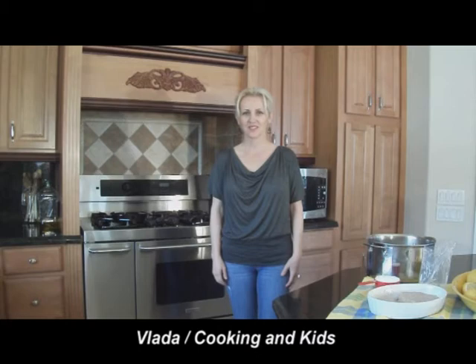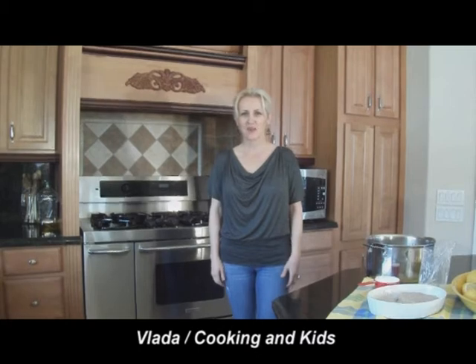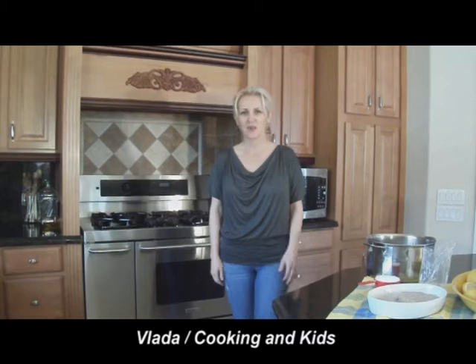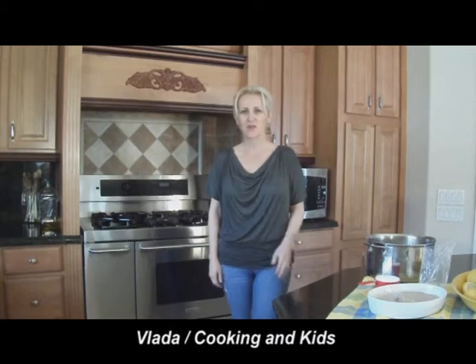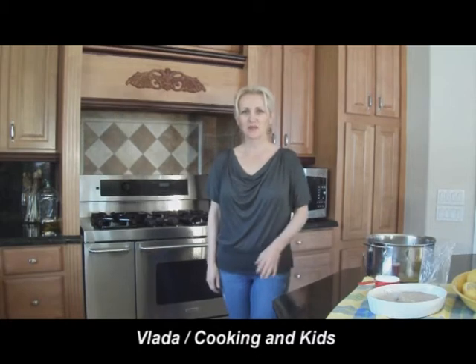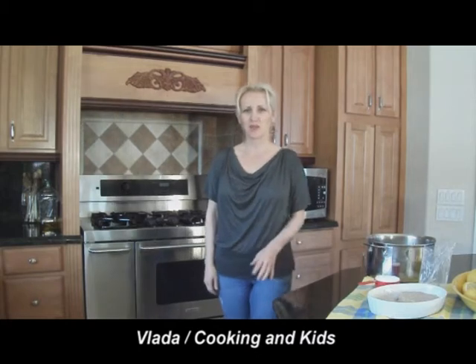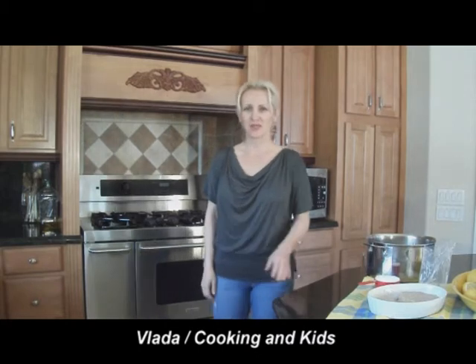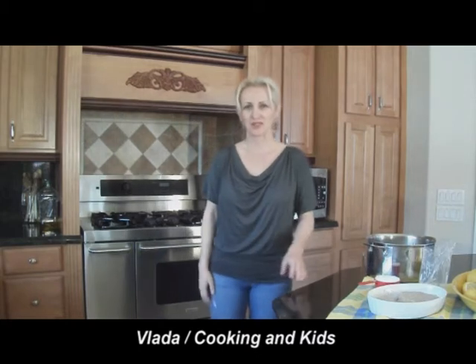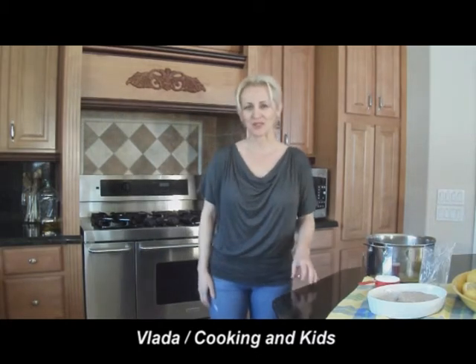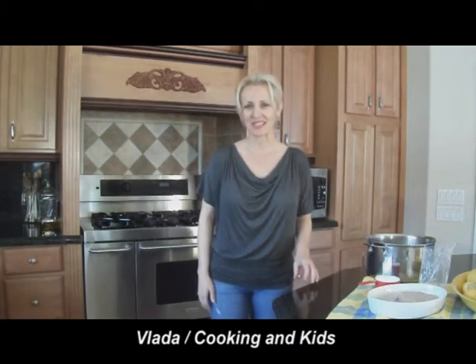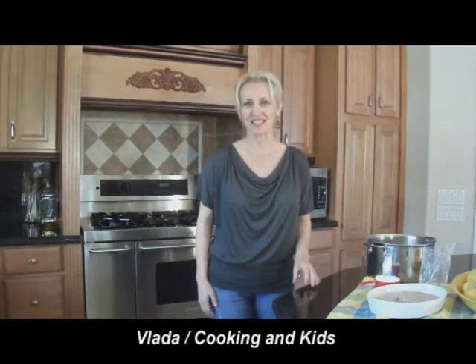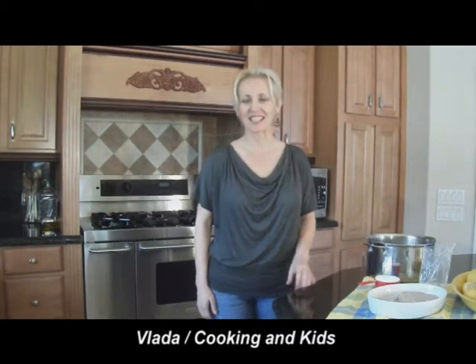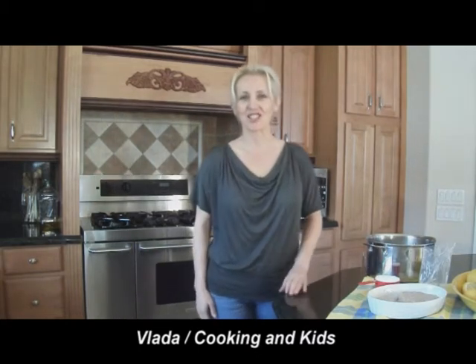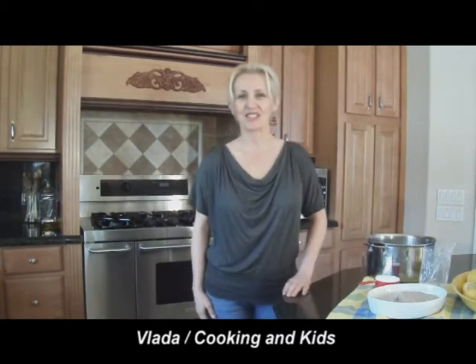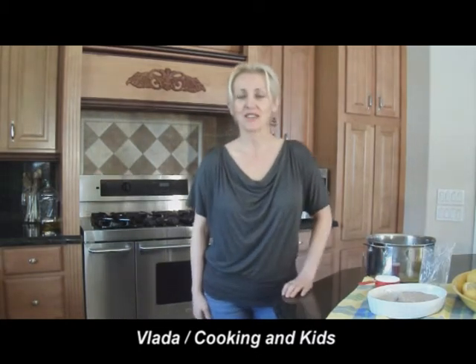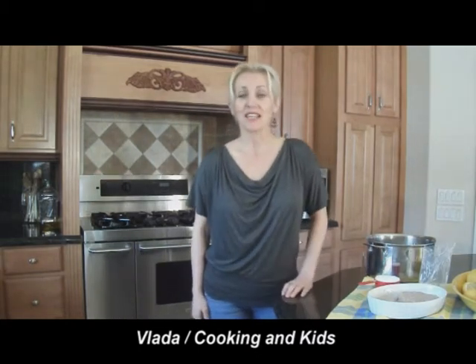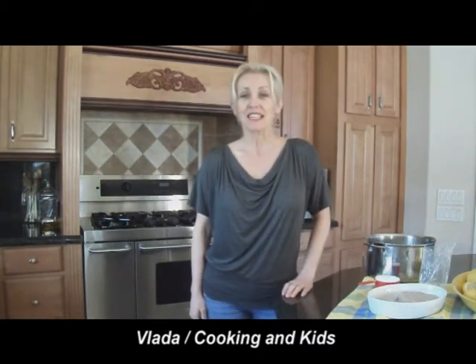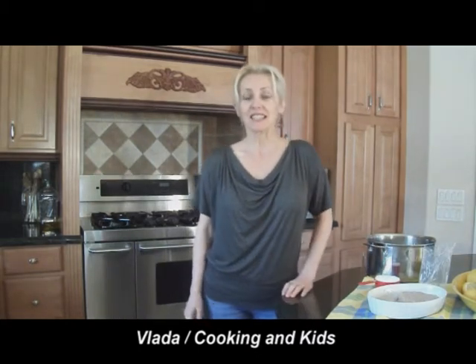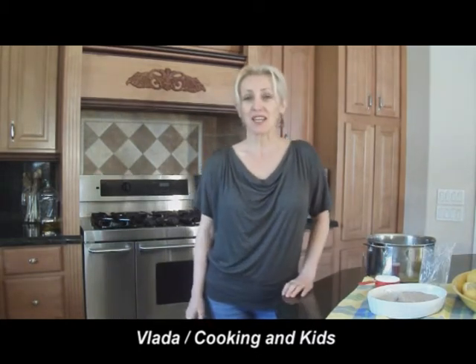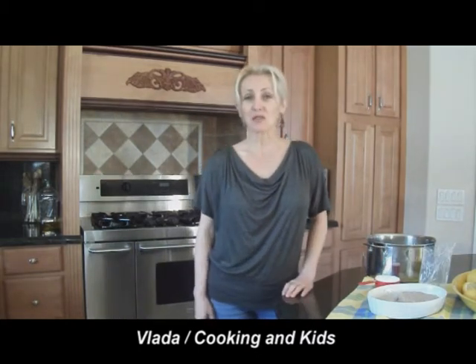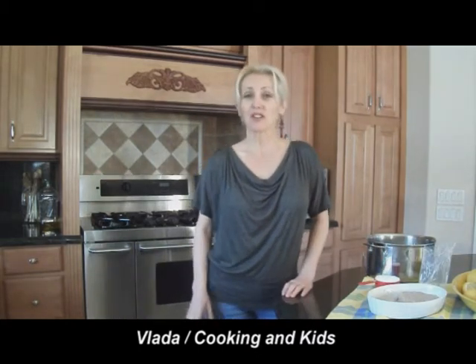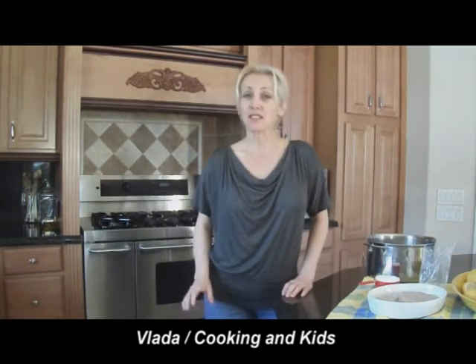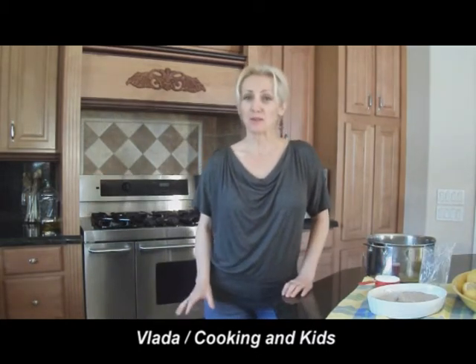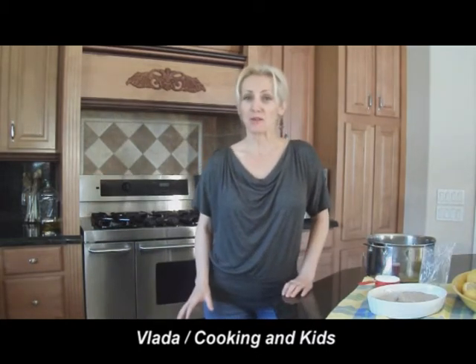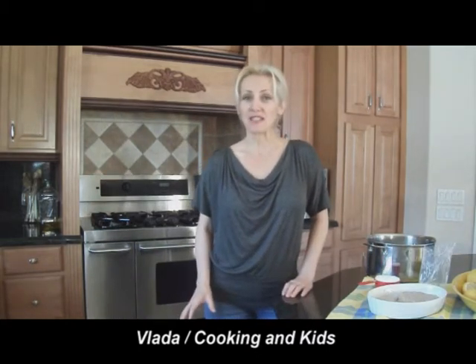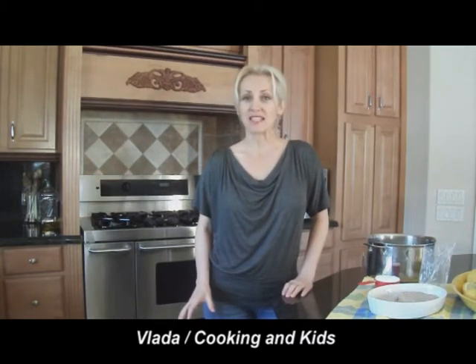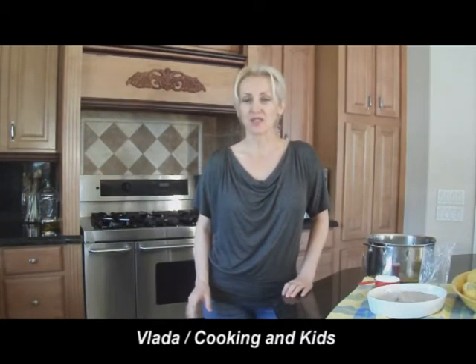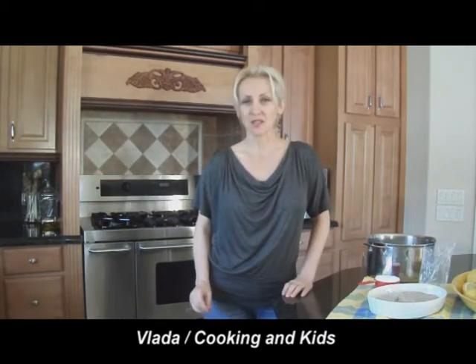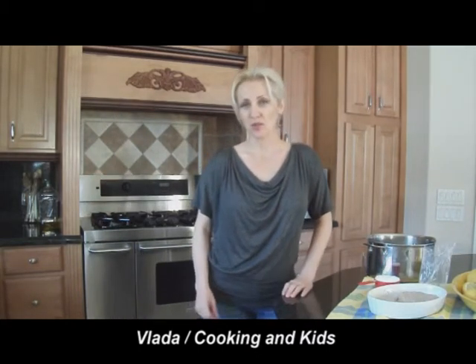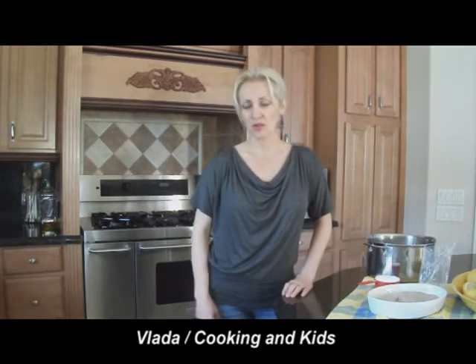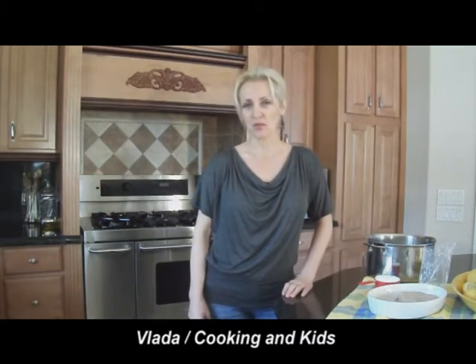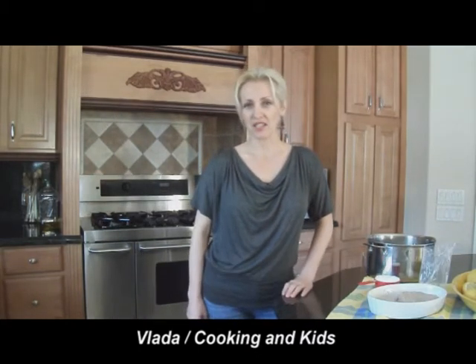Welcome back to Cooking in Kids Kitchen. Today we are experimenting with tapioca pudding.